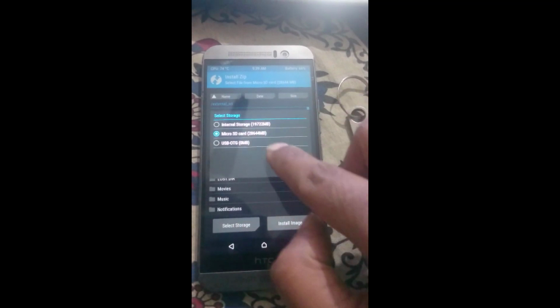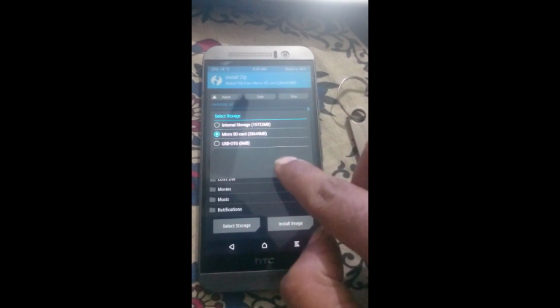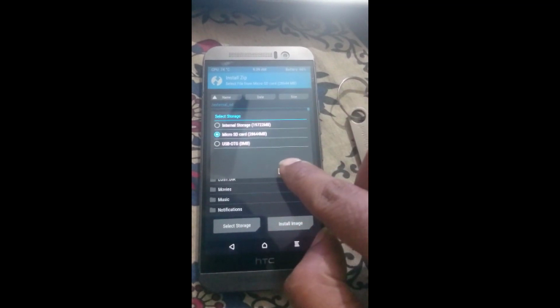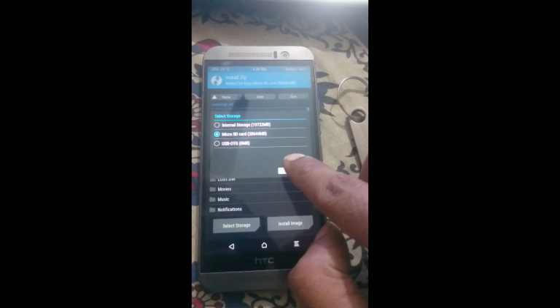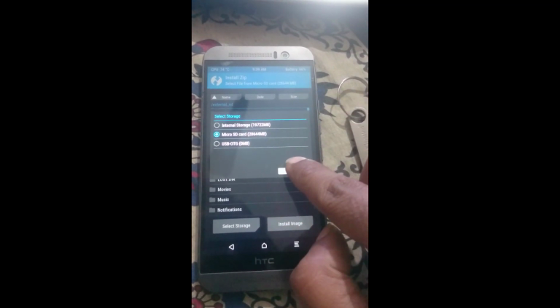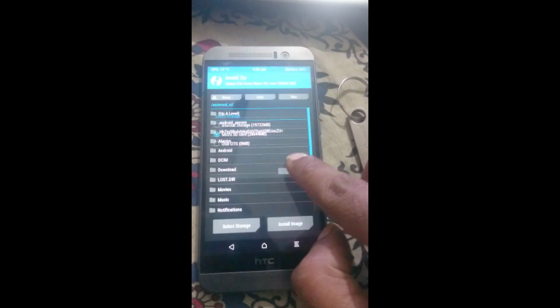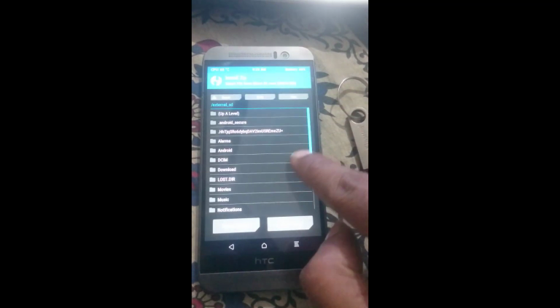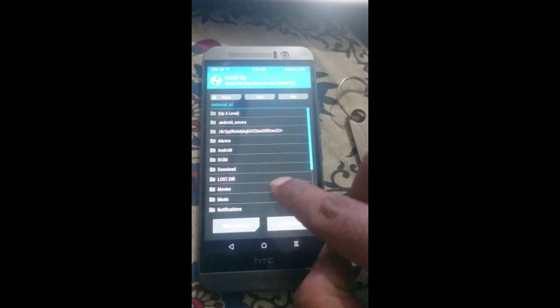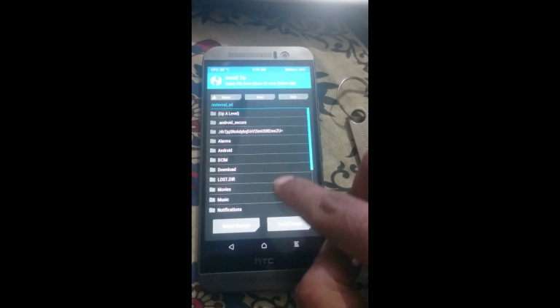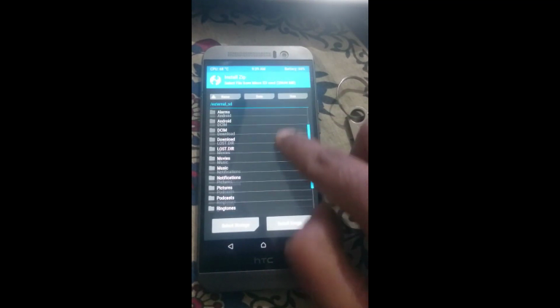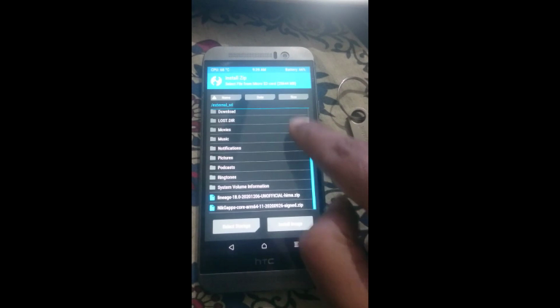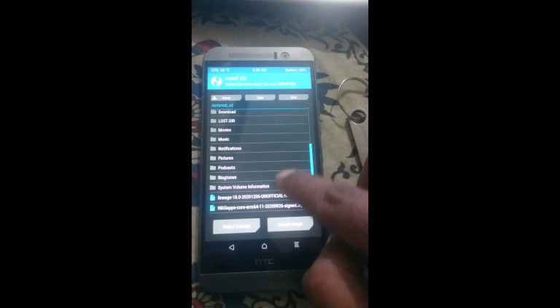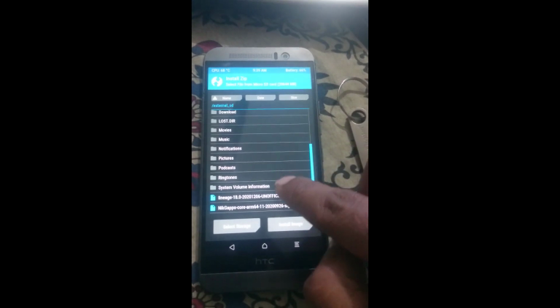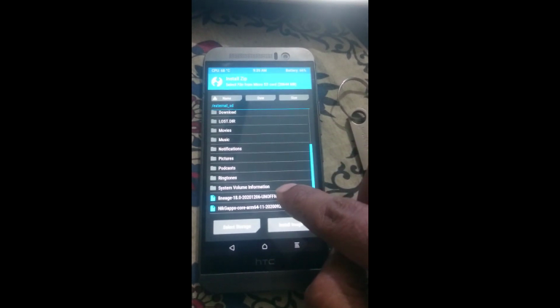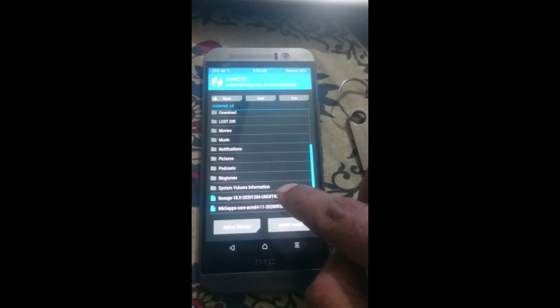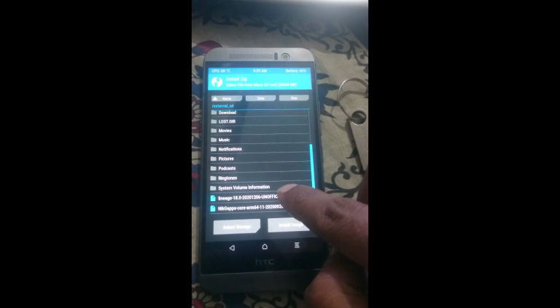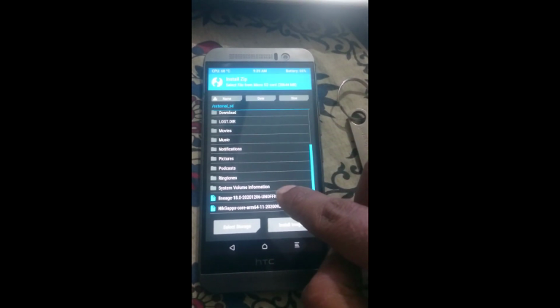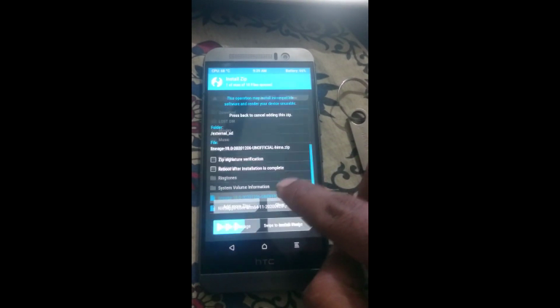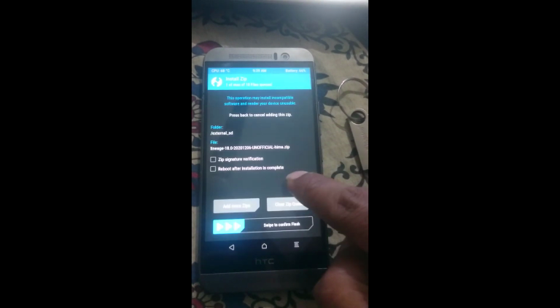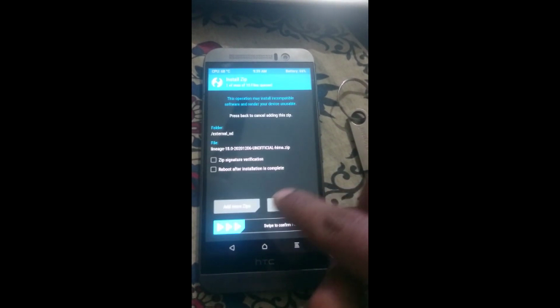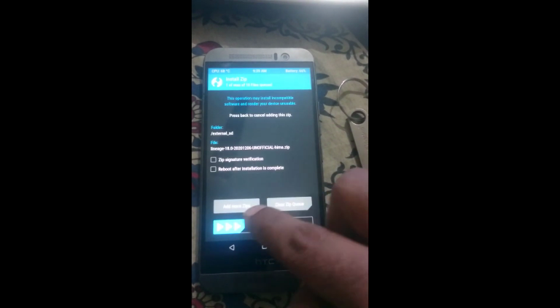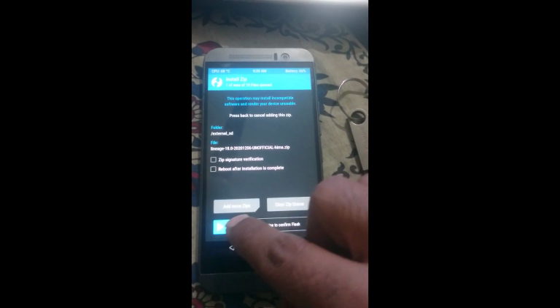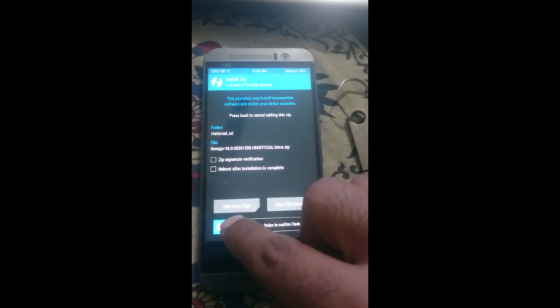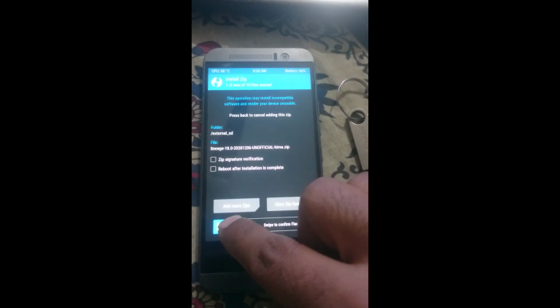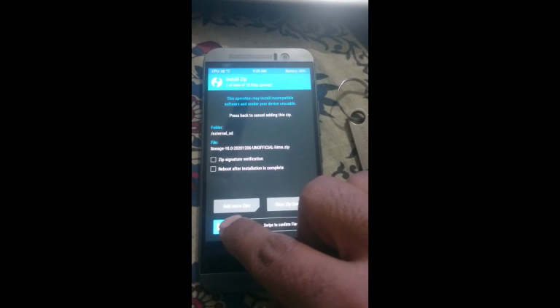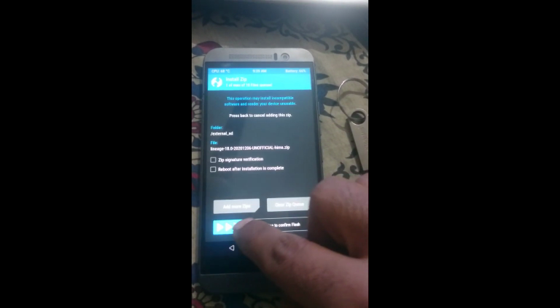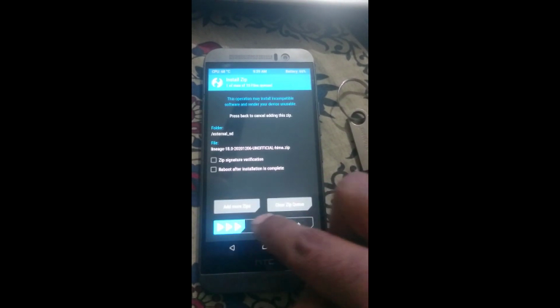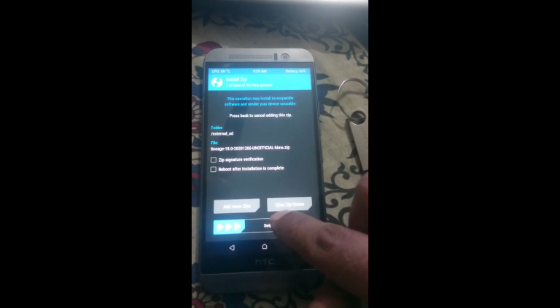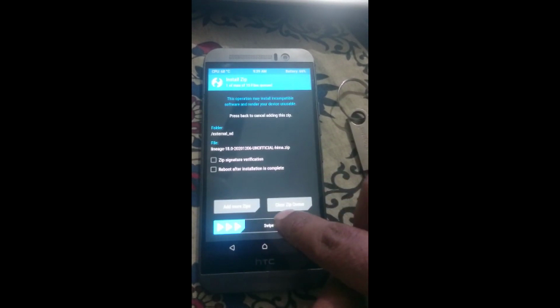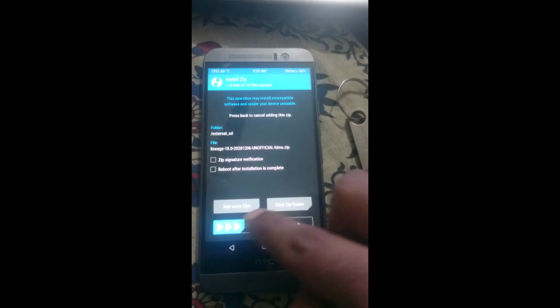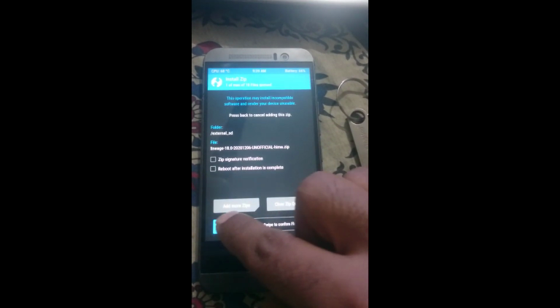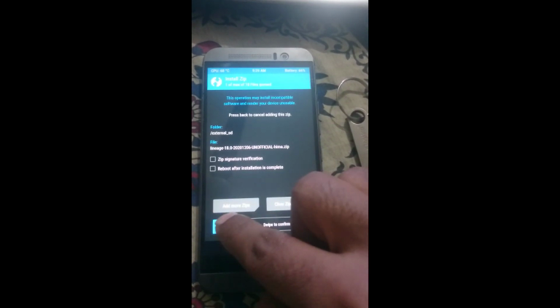Now select the firmware zip file first, and then the GApps package. Wait for the process to get finished.